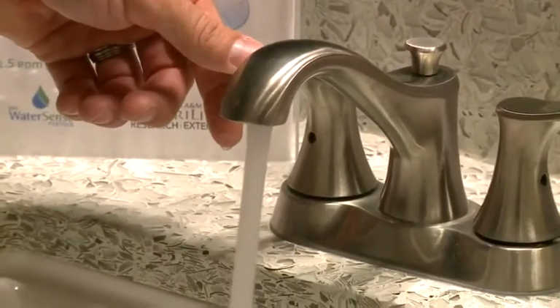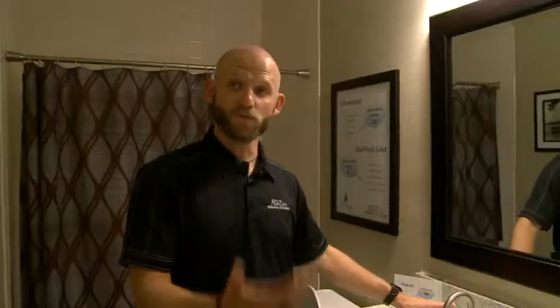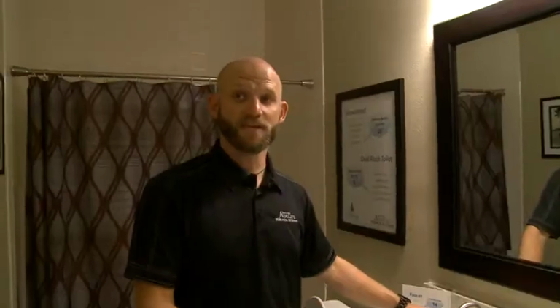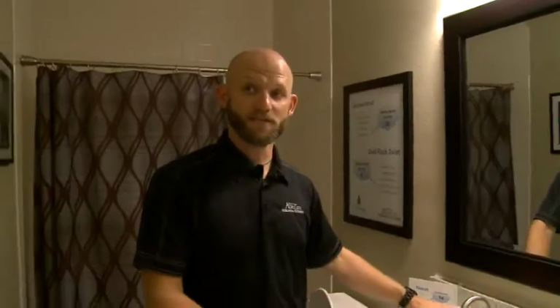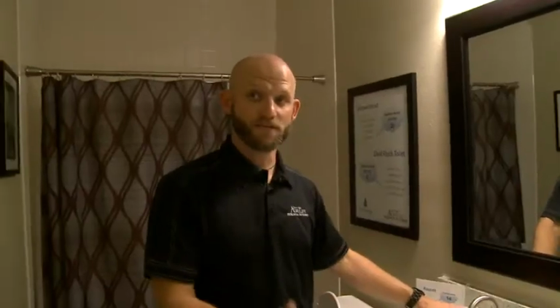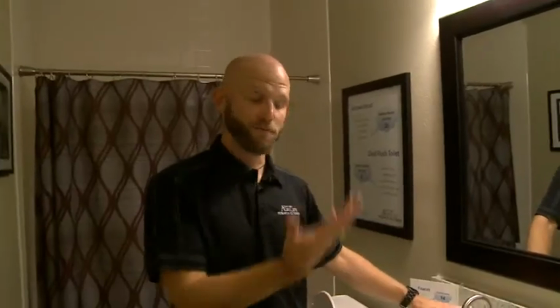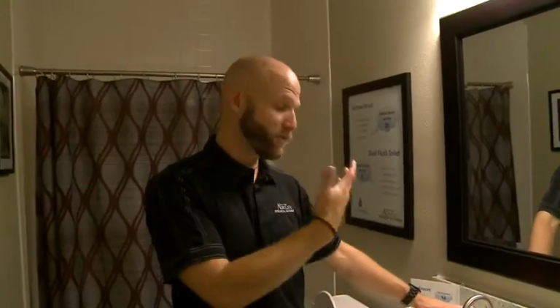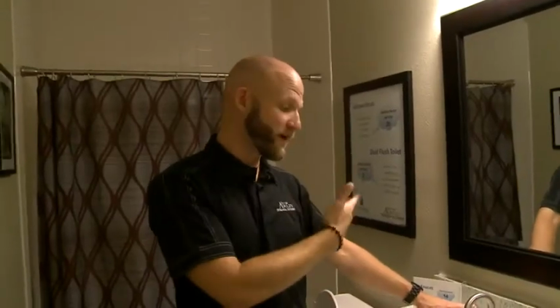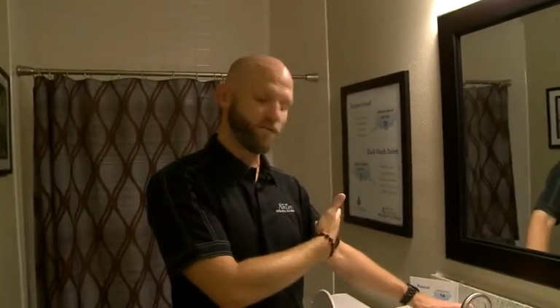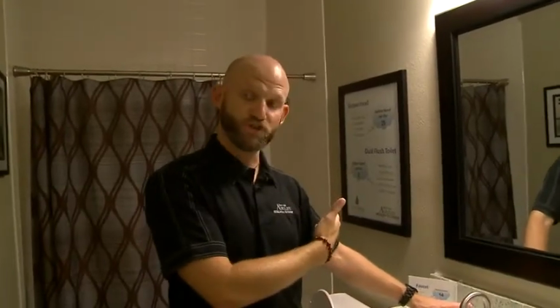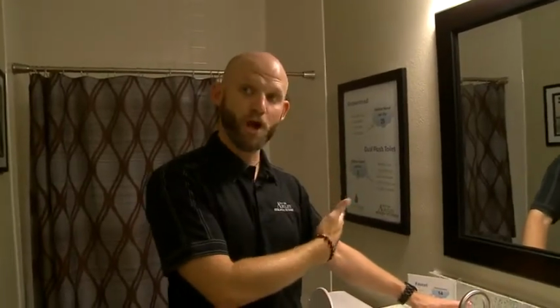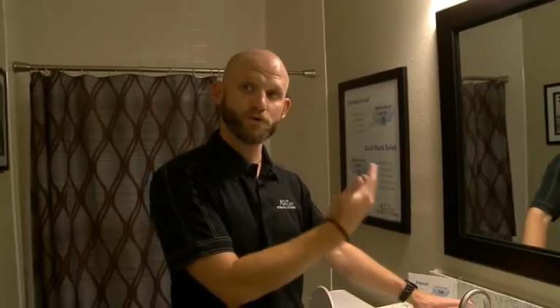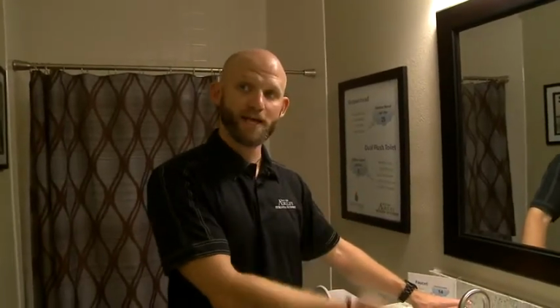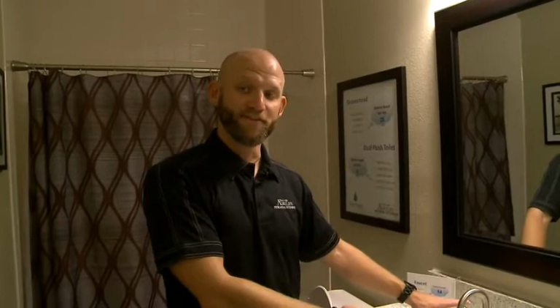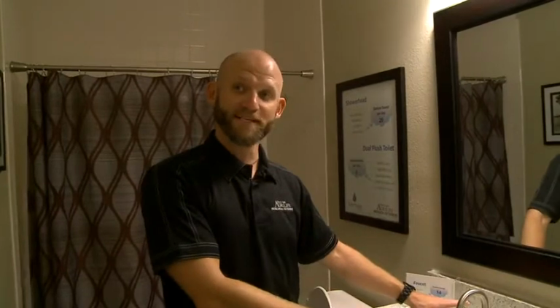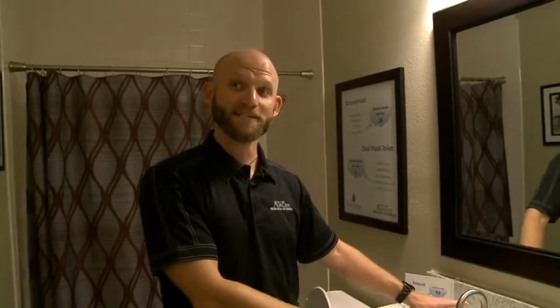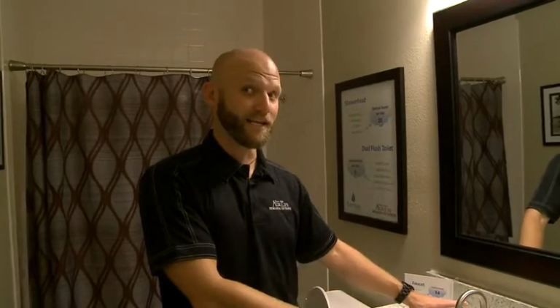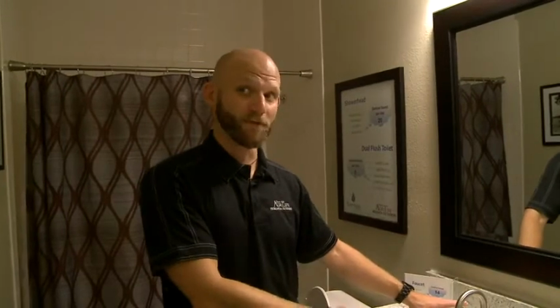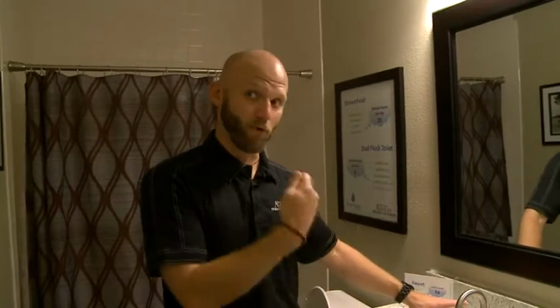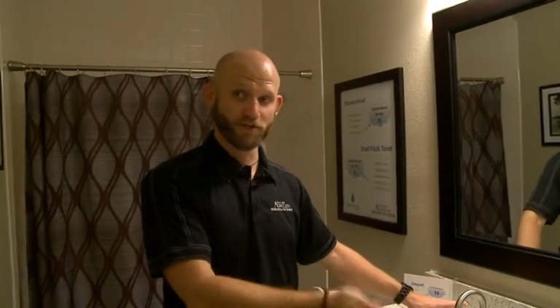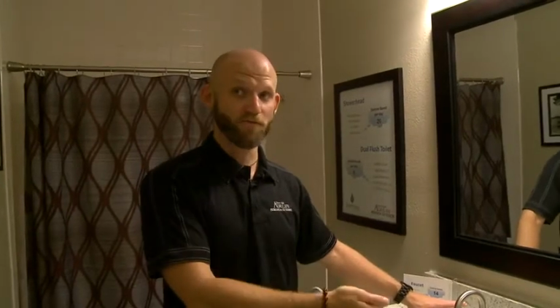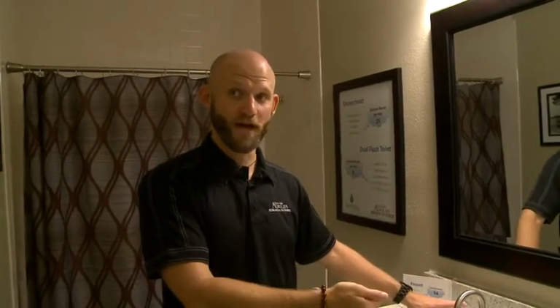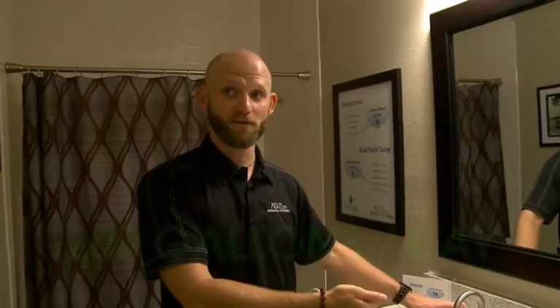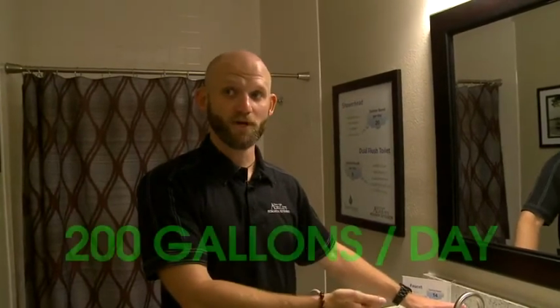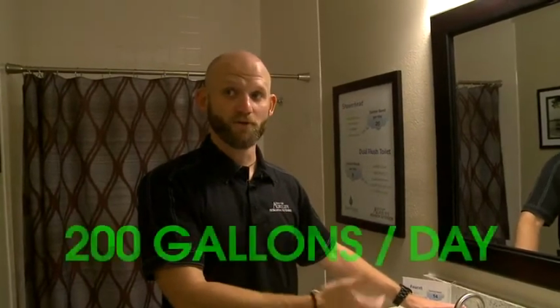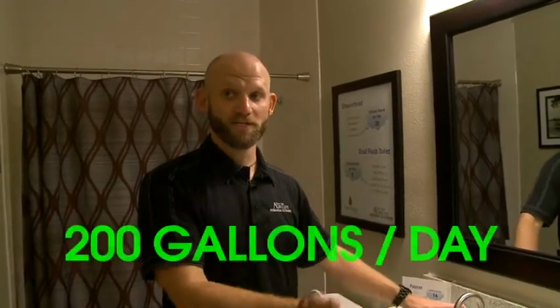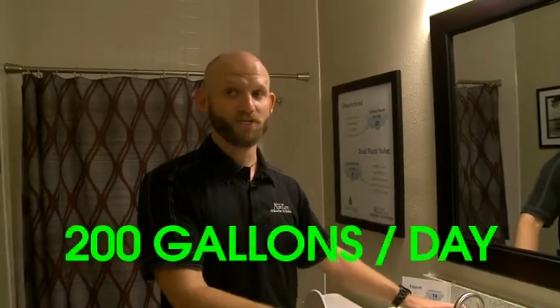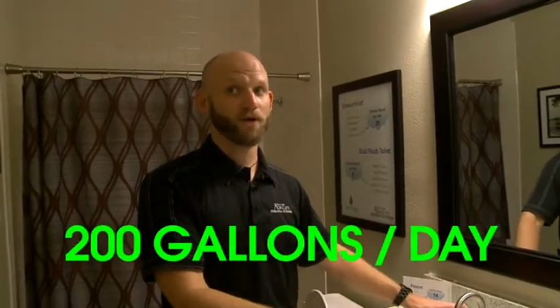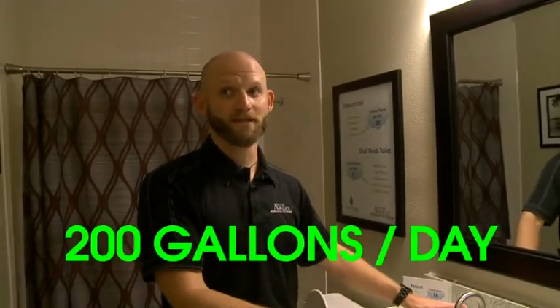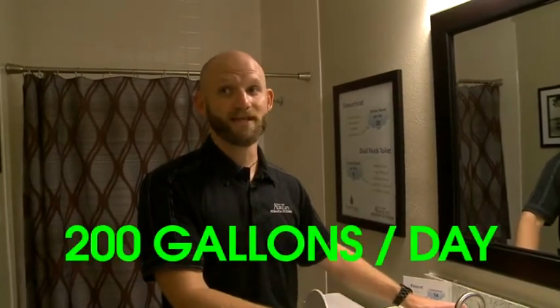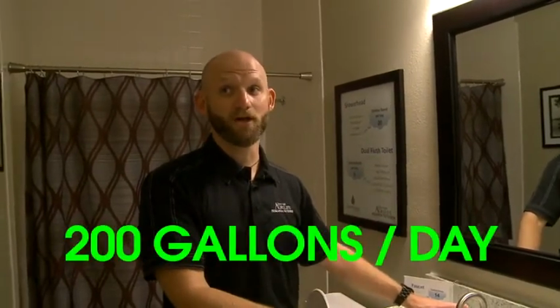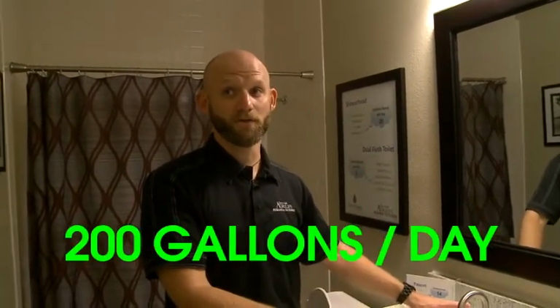The savings come from people waiting for their showers and sinks to heat up in the morning. On average, people are wasting 200 gallons a day waiting for hot water.